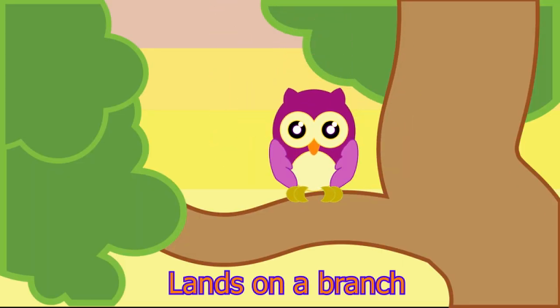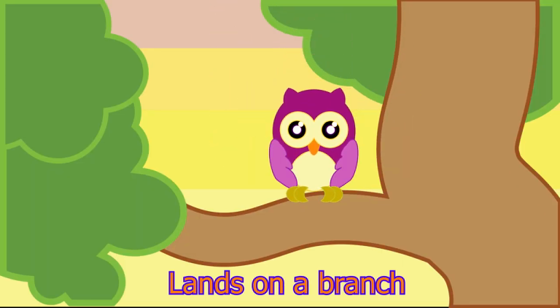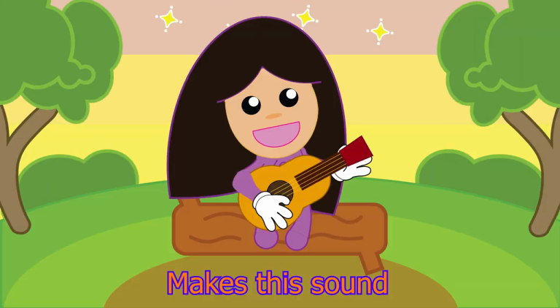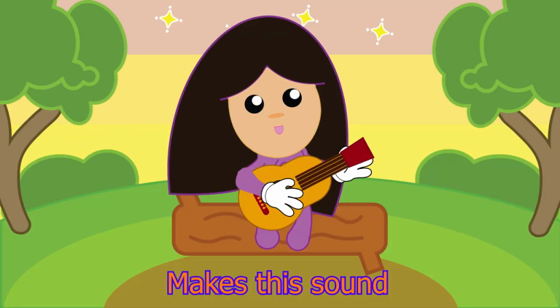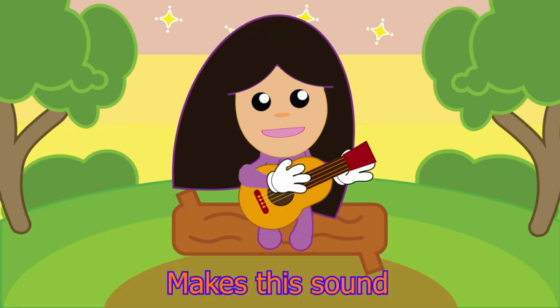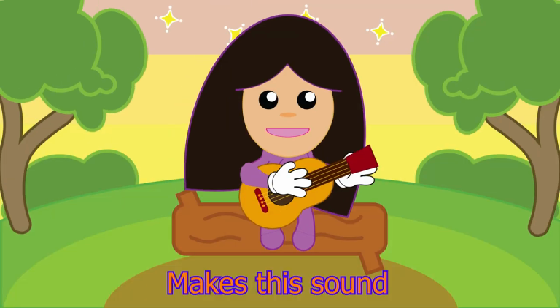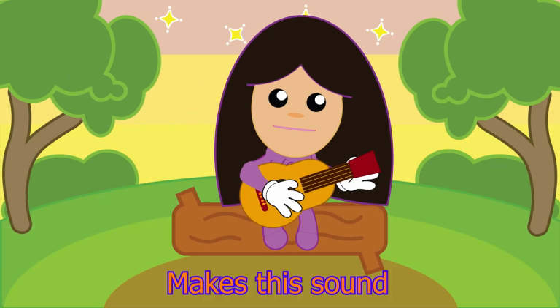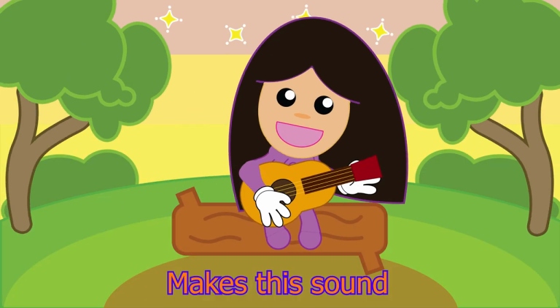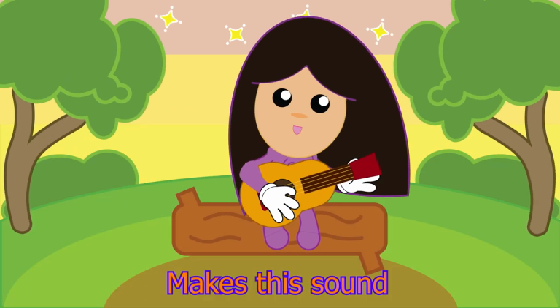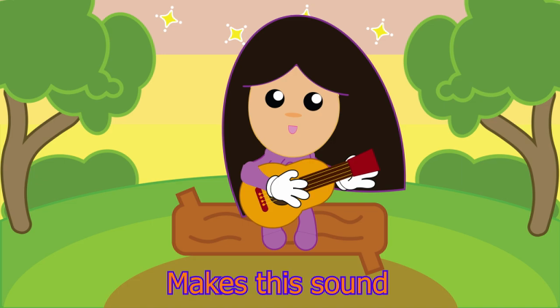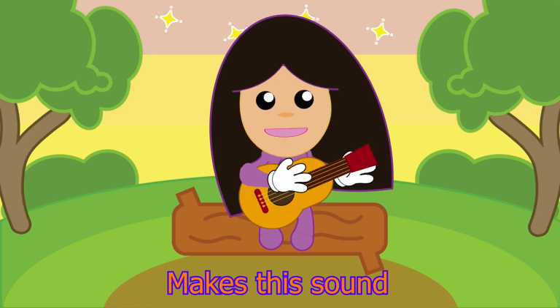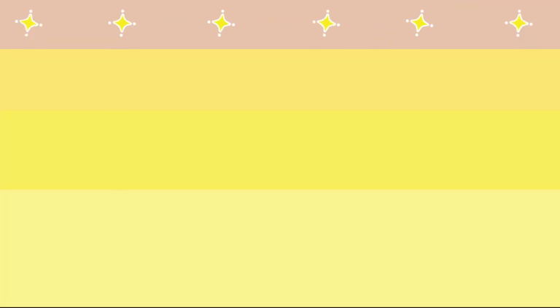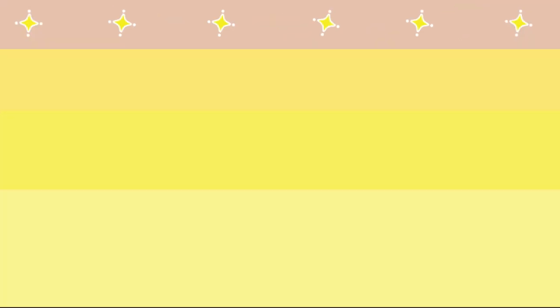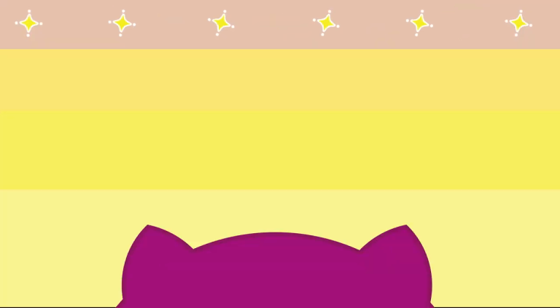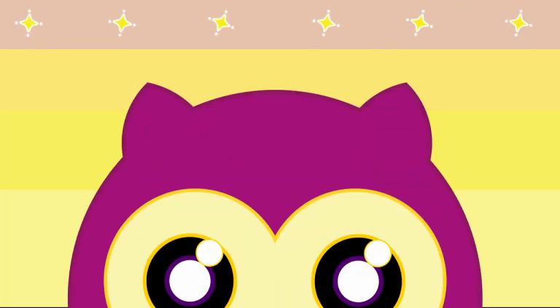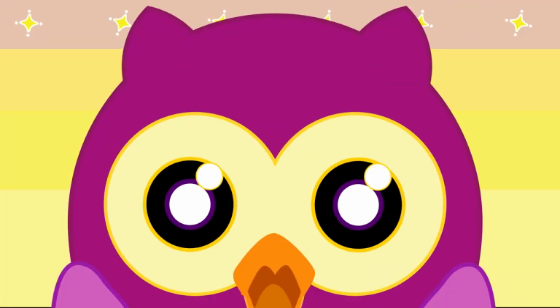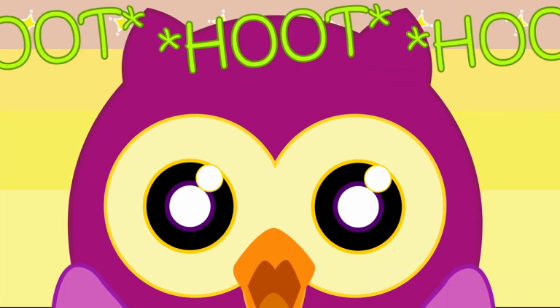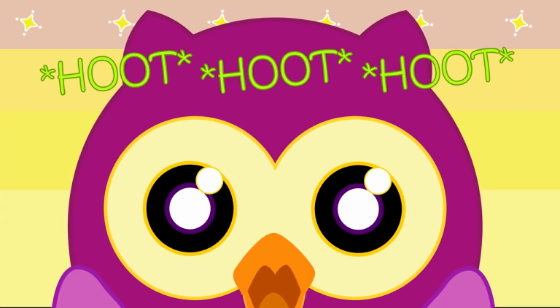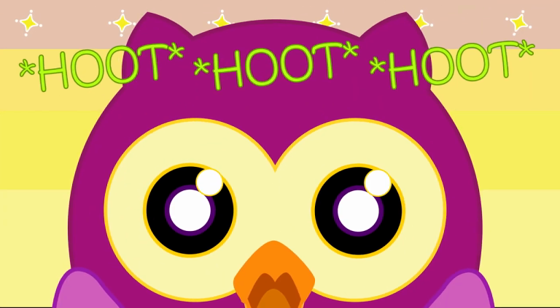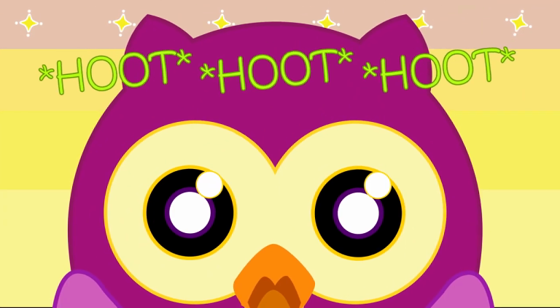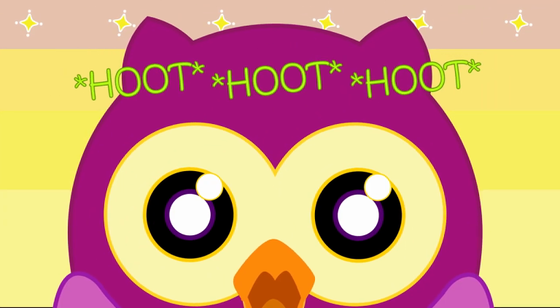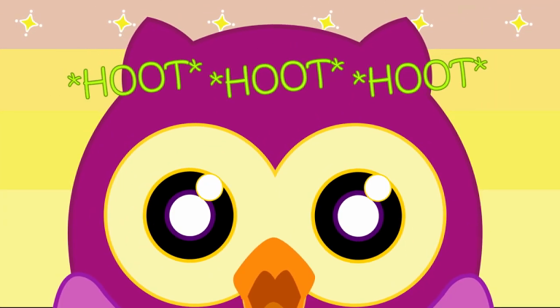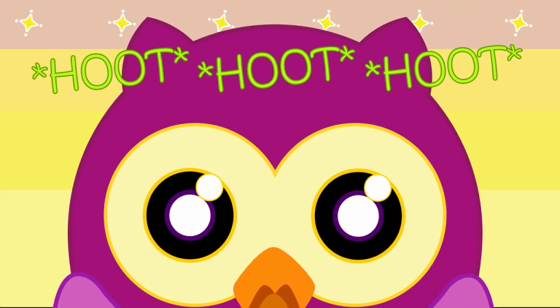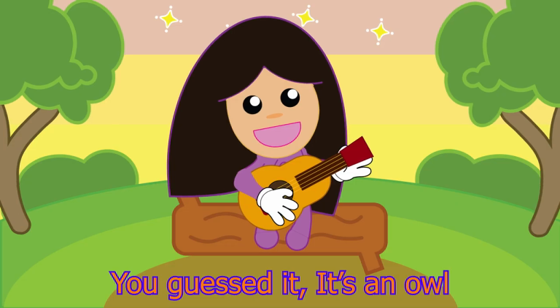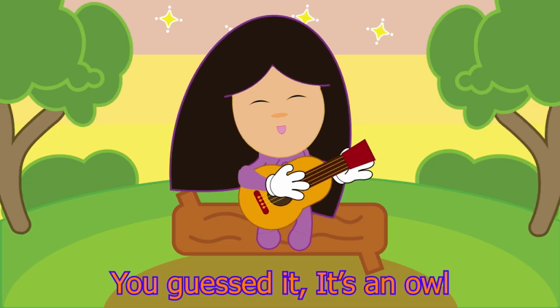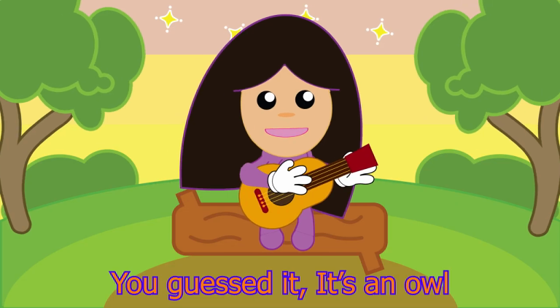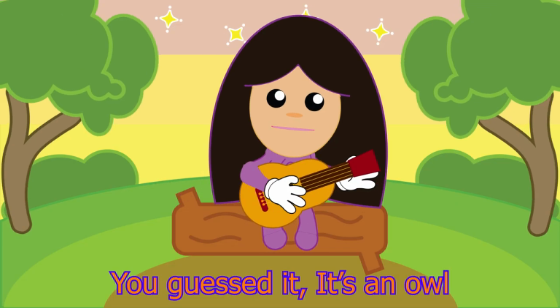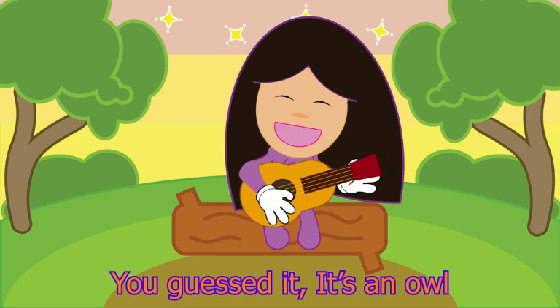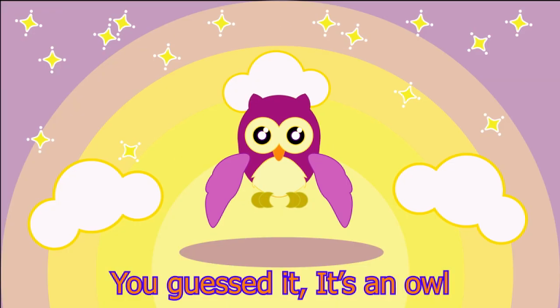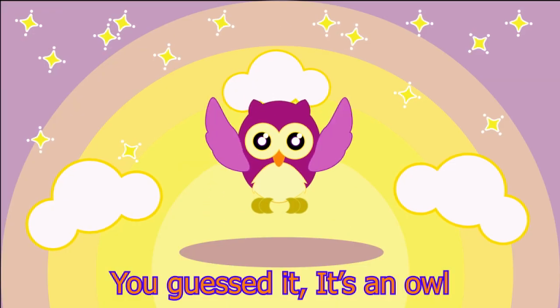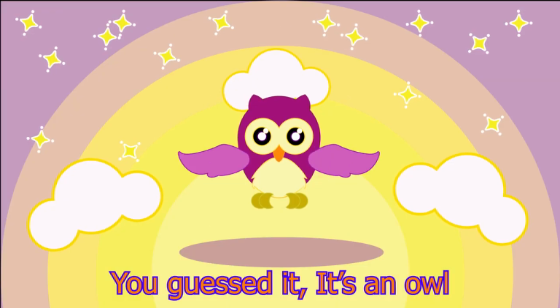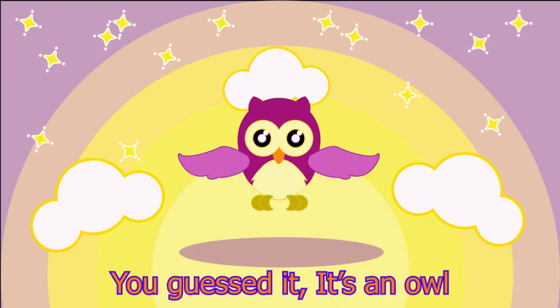Makes this sound: hoot, hoot, hoot. You guessed it. It's an owl.